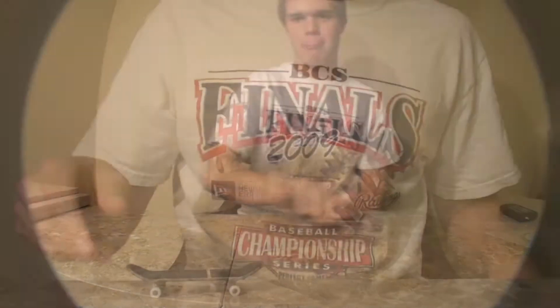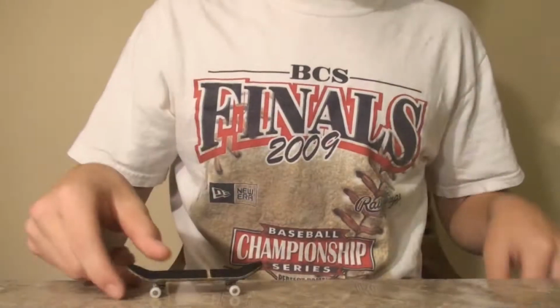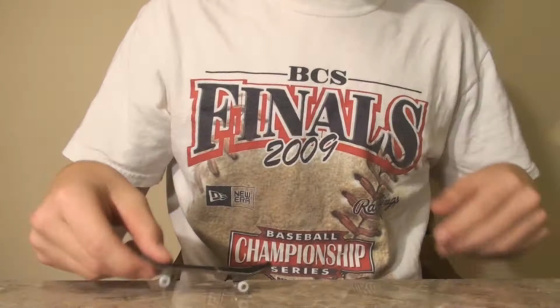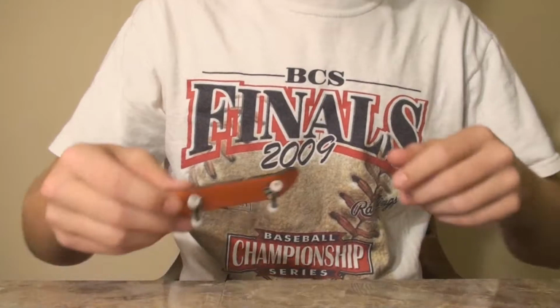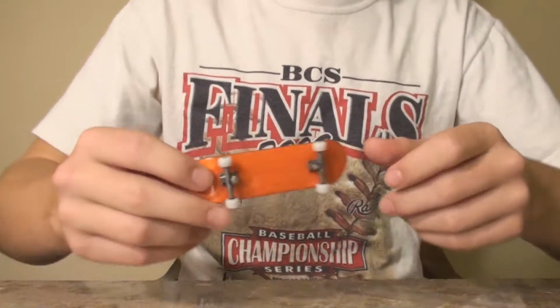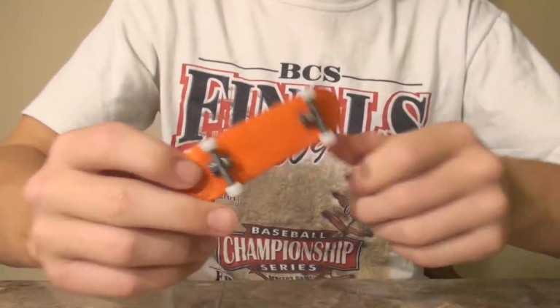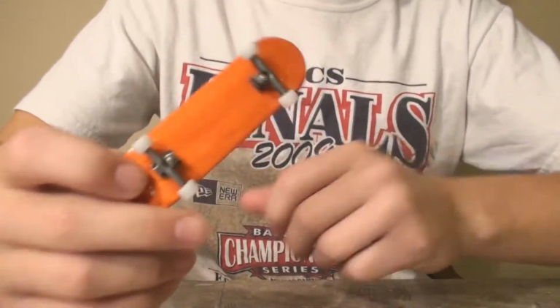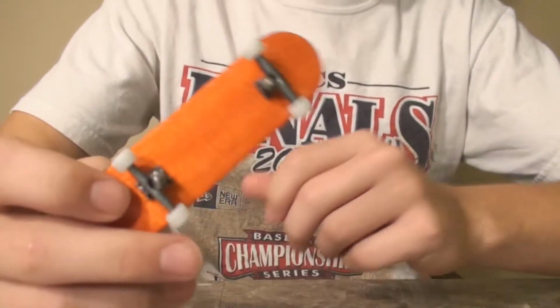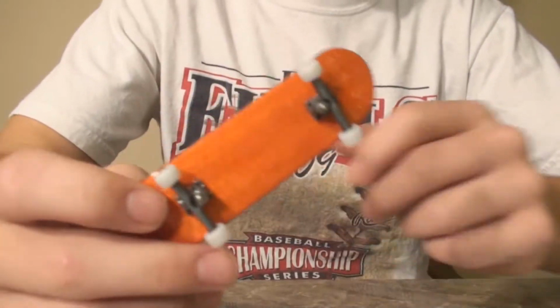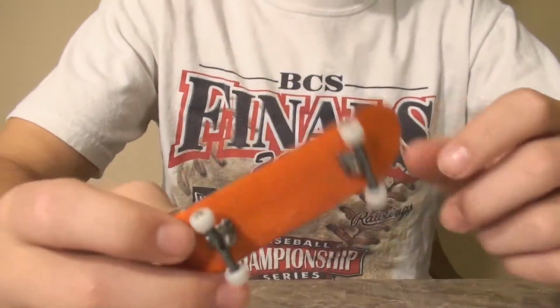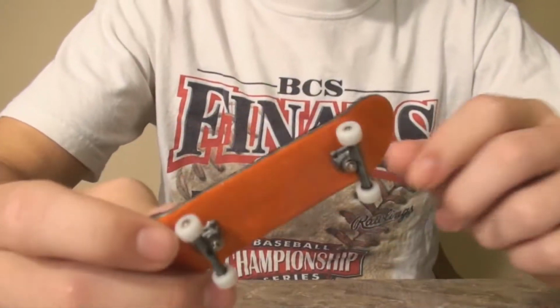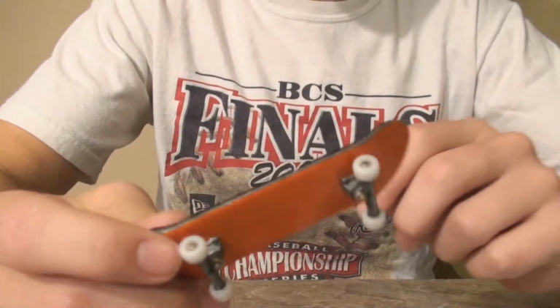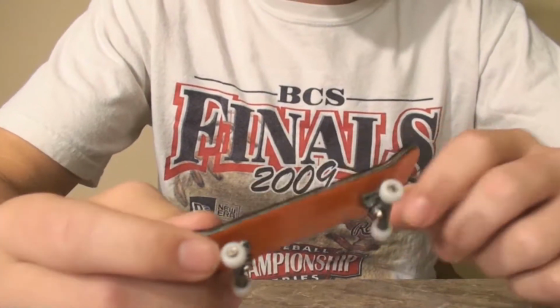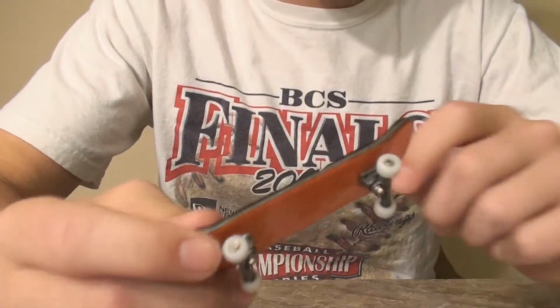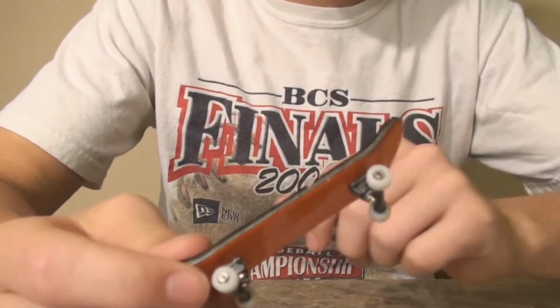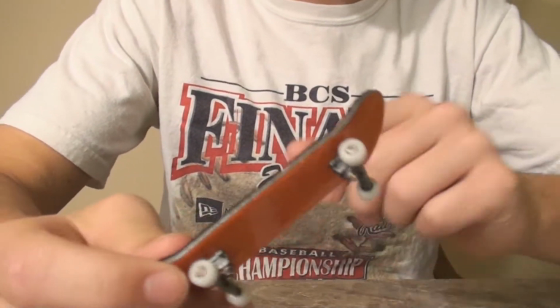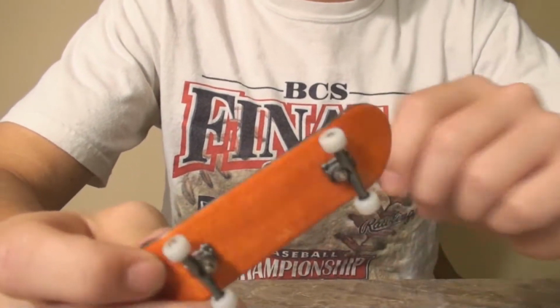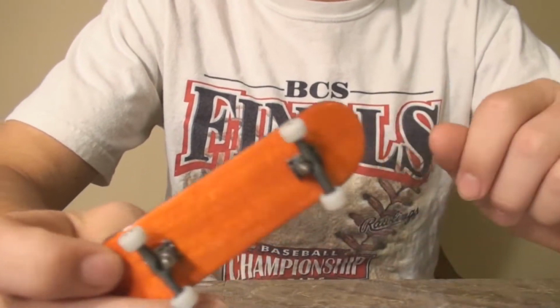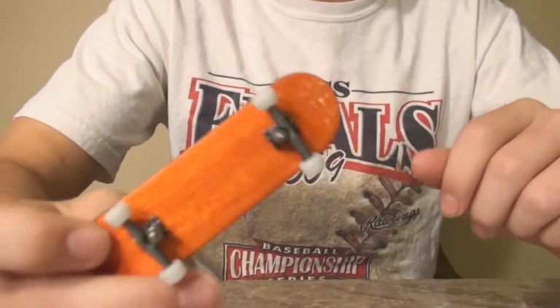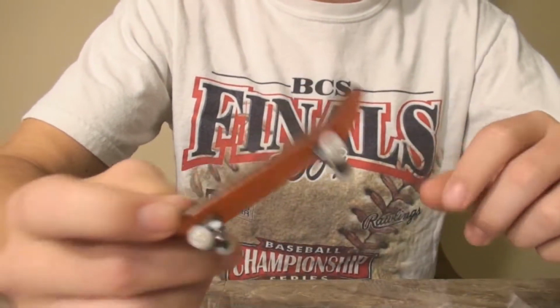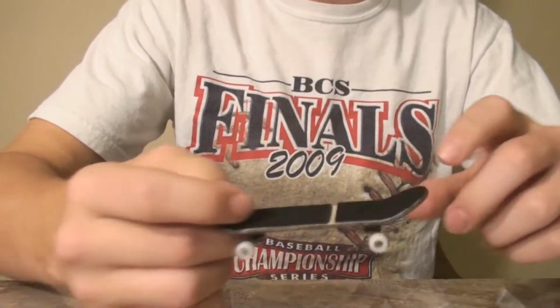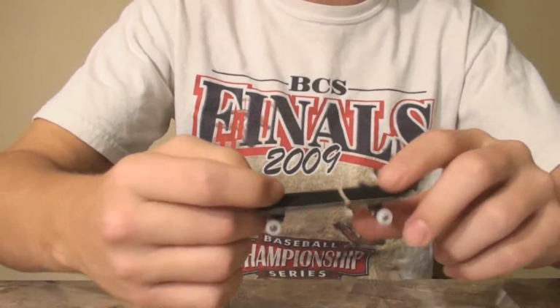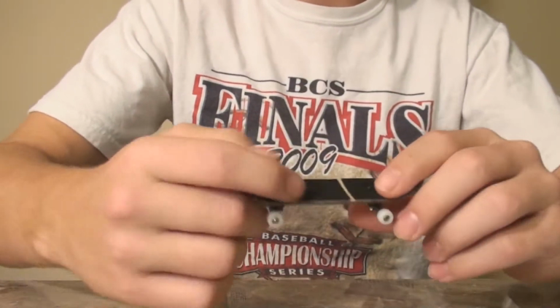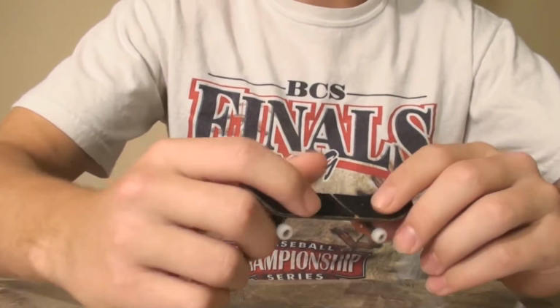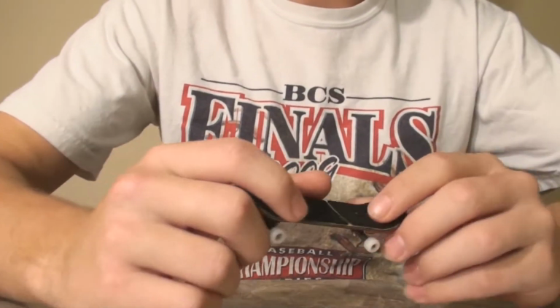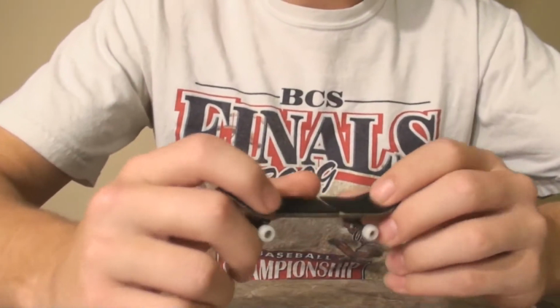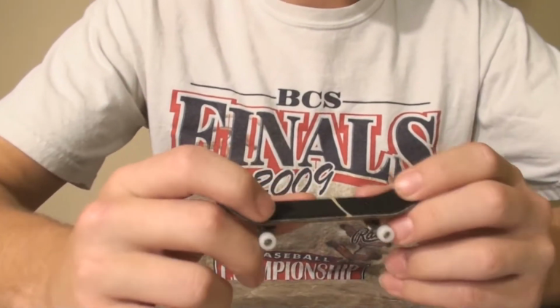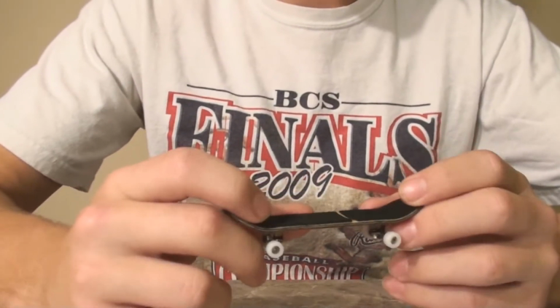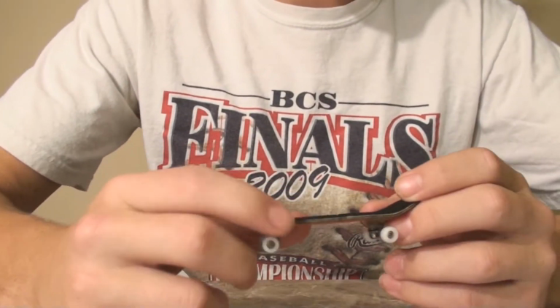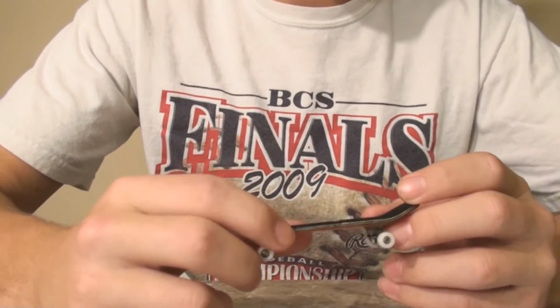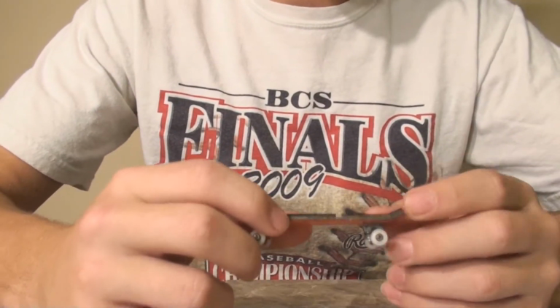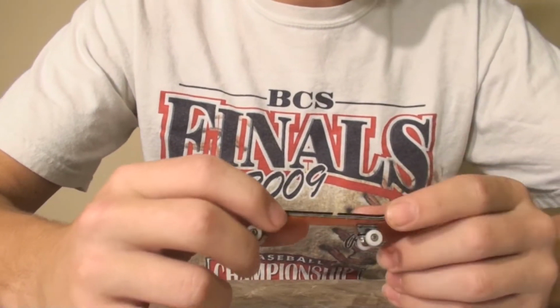Hey guys, Kevin Johnson here, and today I'm going to be reviewing the Flatface G12 deck.